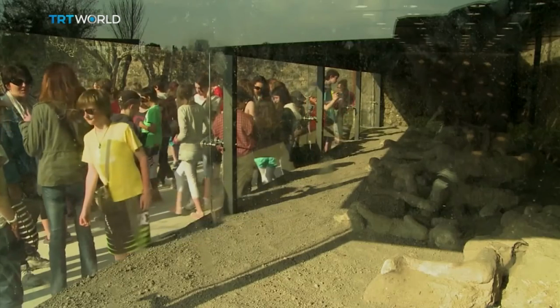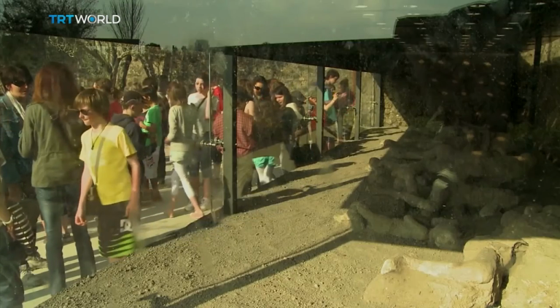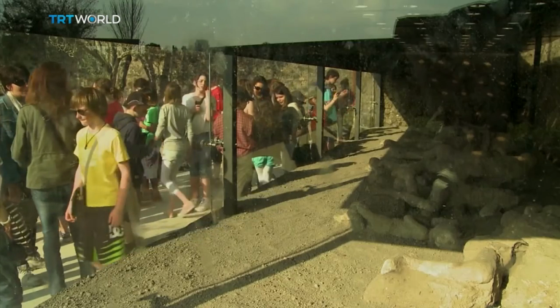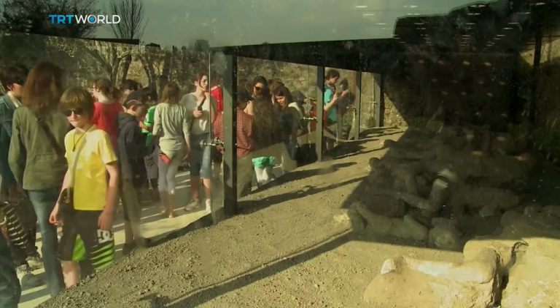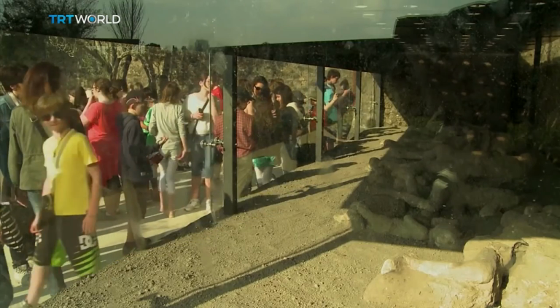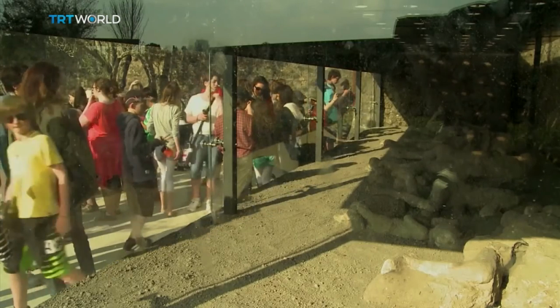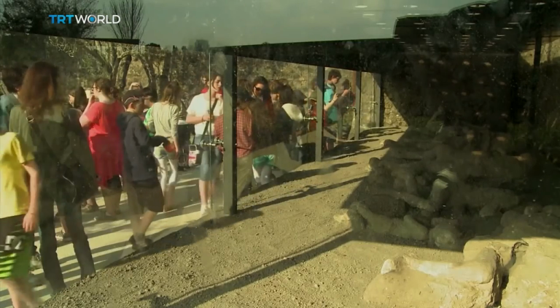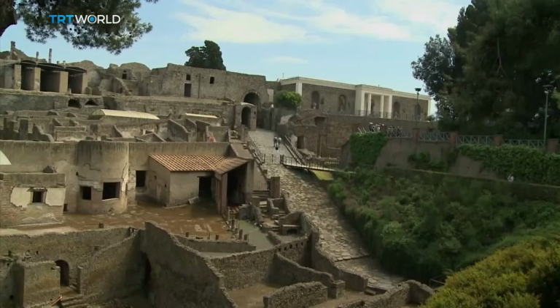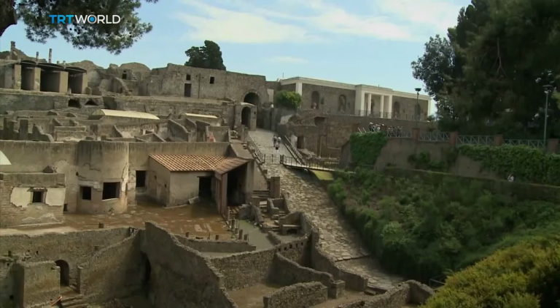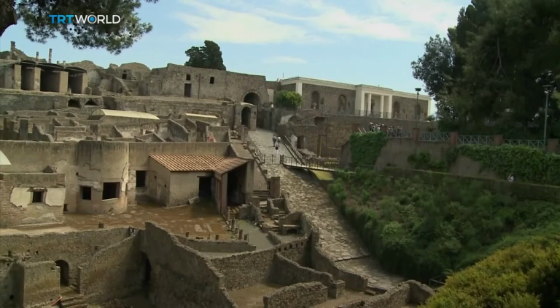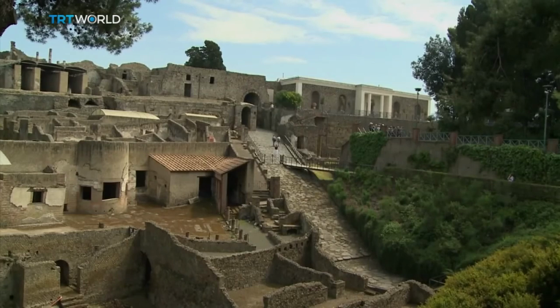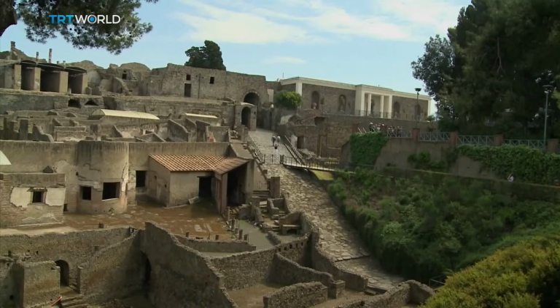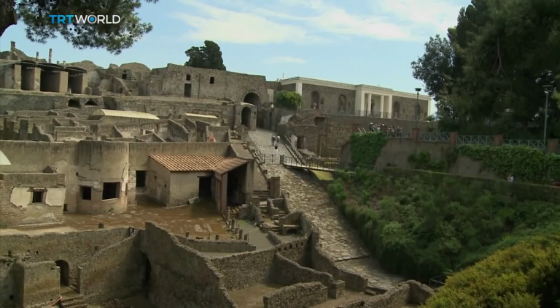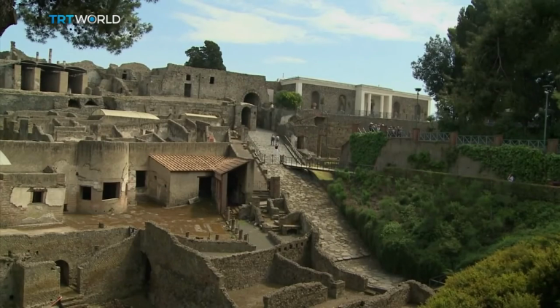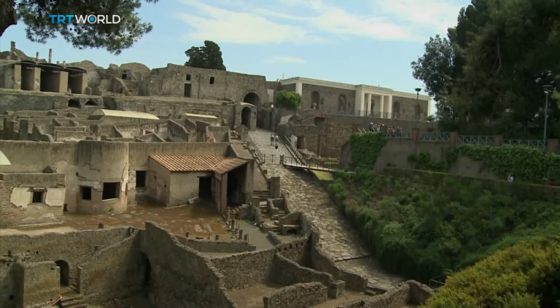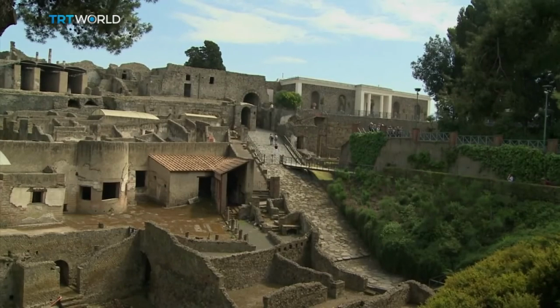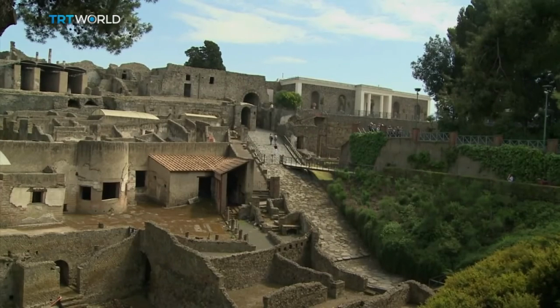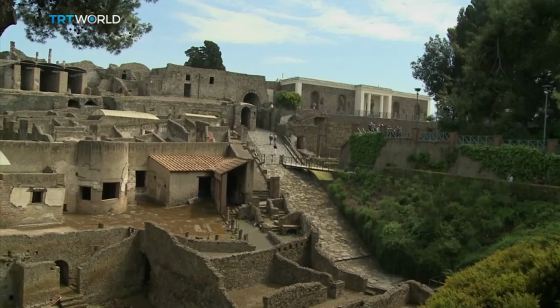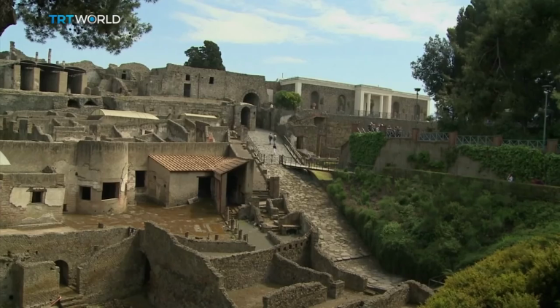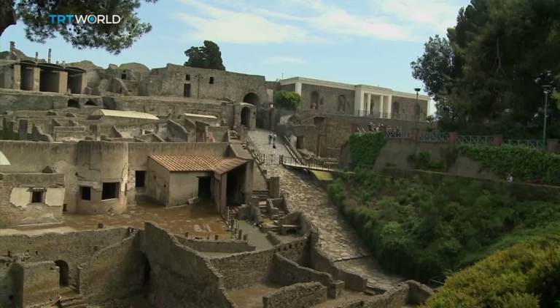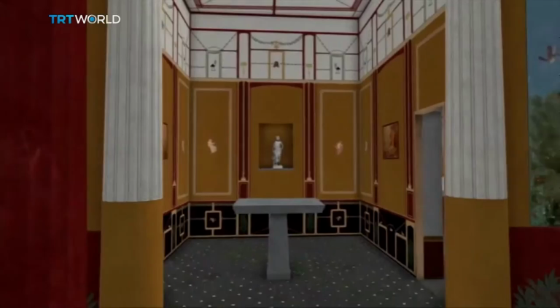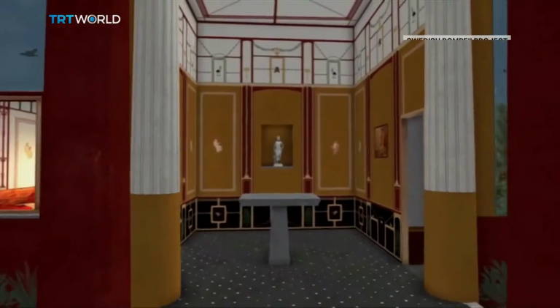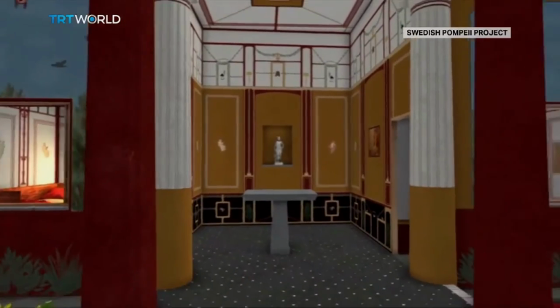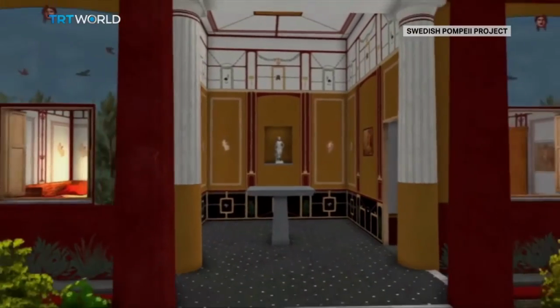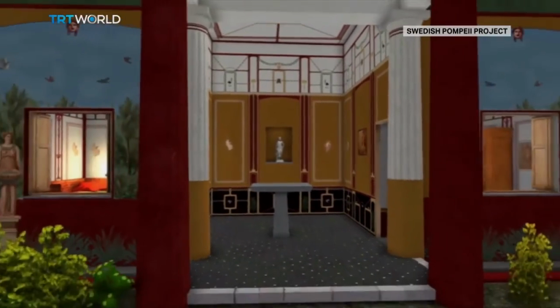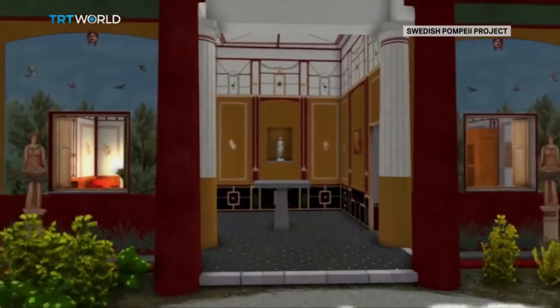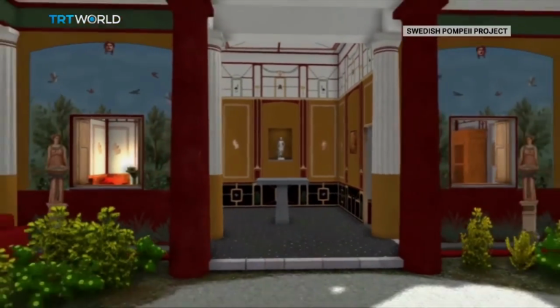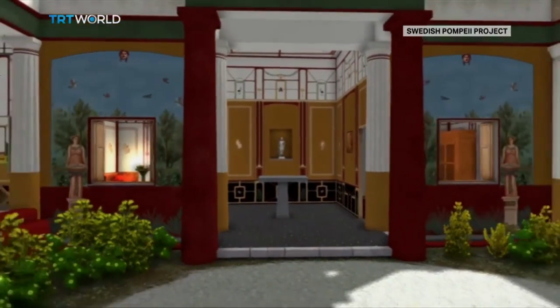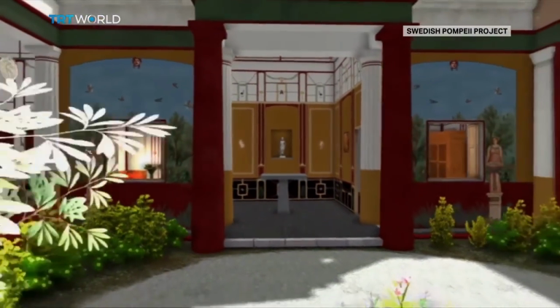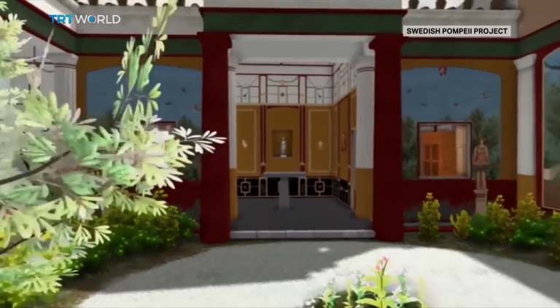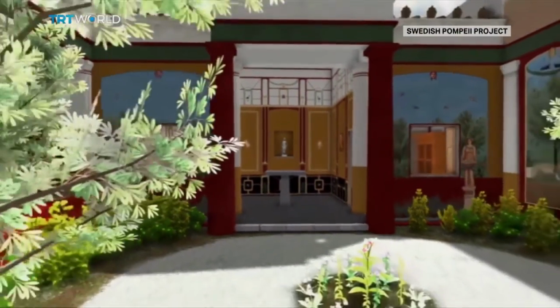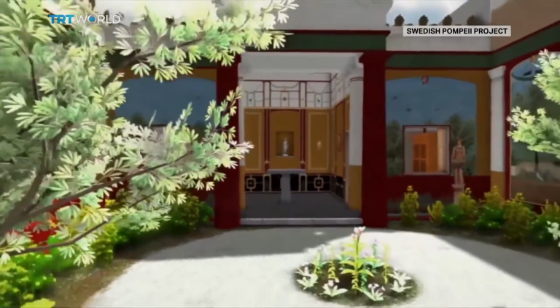2.5 million visitors explore old Pompeii every year. Now, thanks to the Swedish Pompeii Project, we can do it virtually as well.